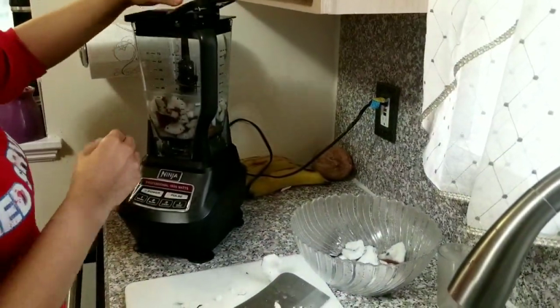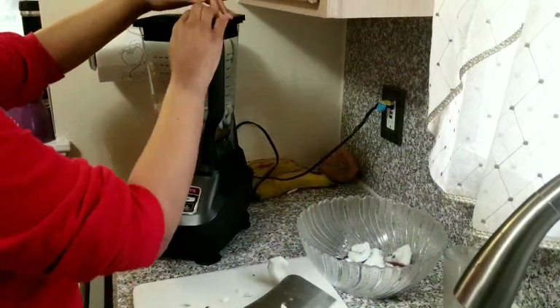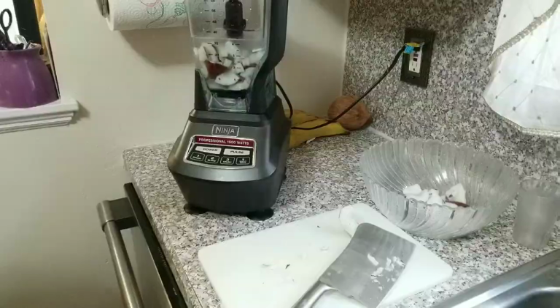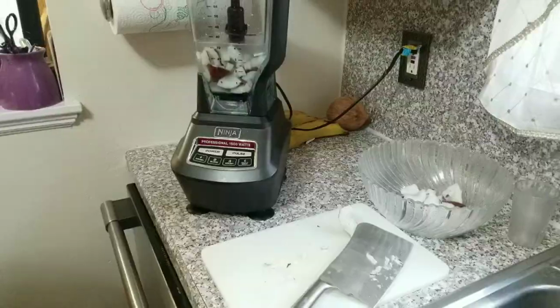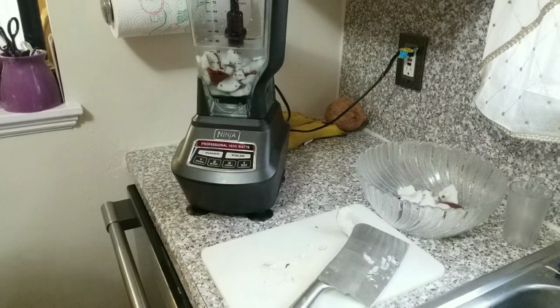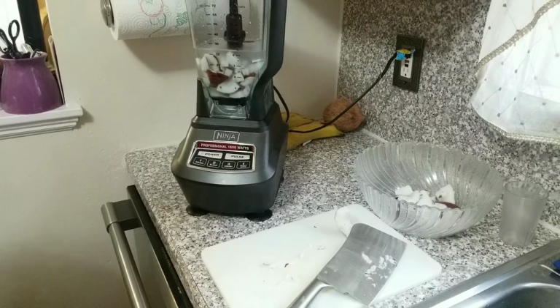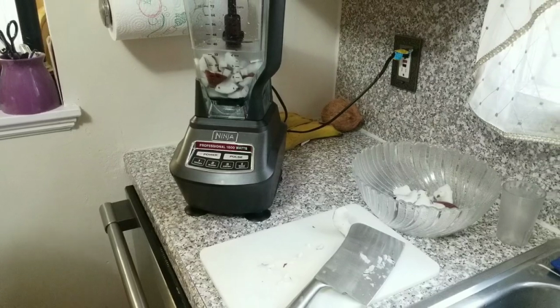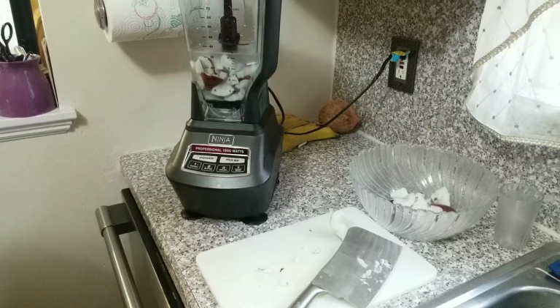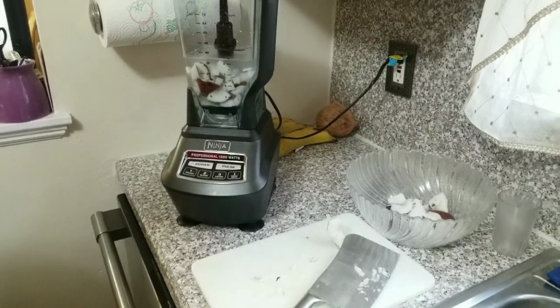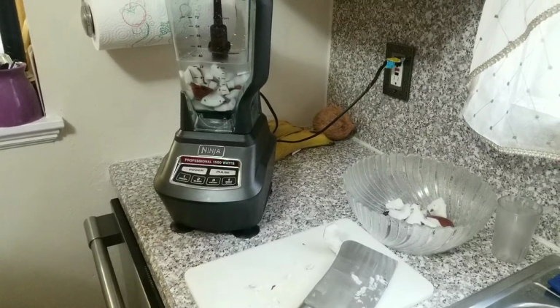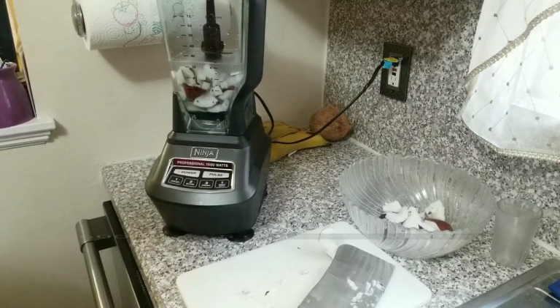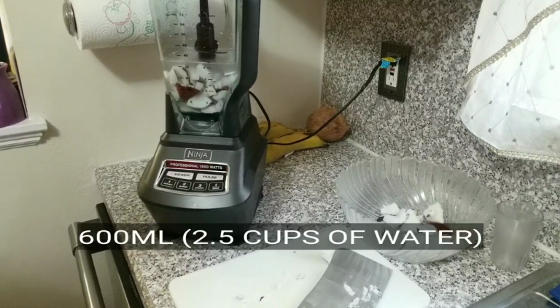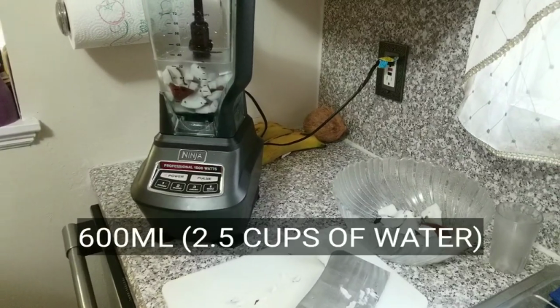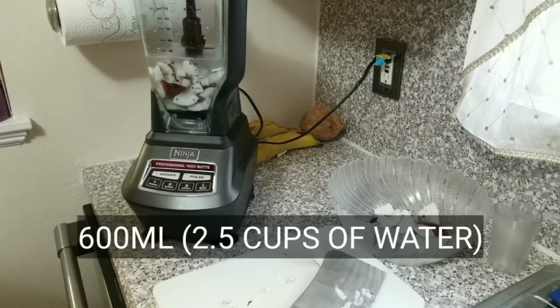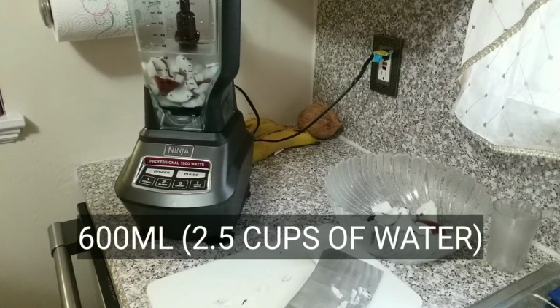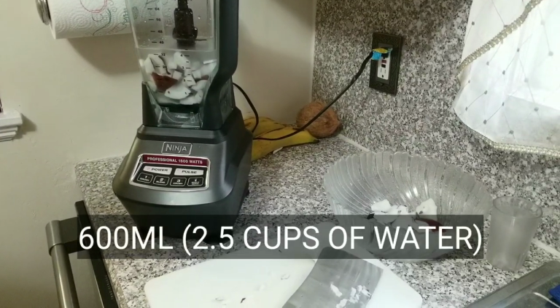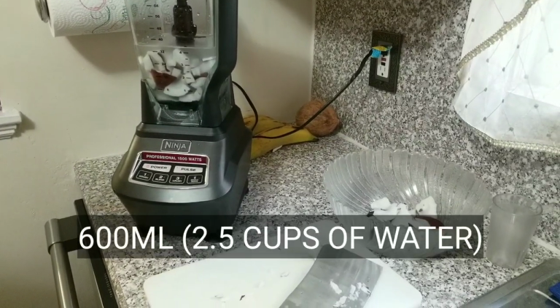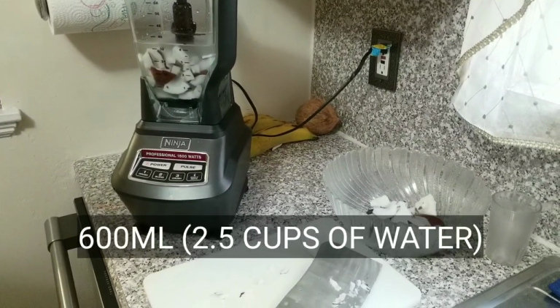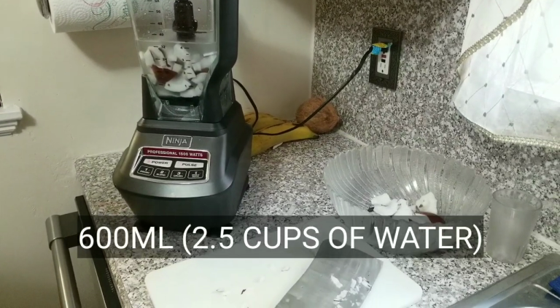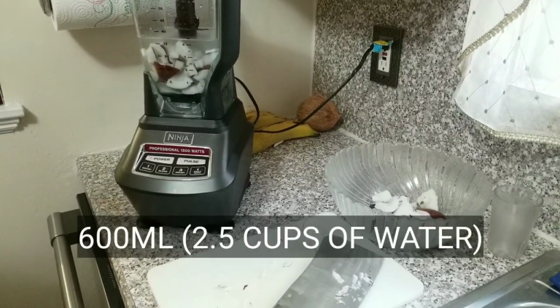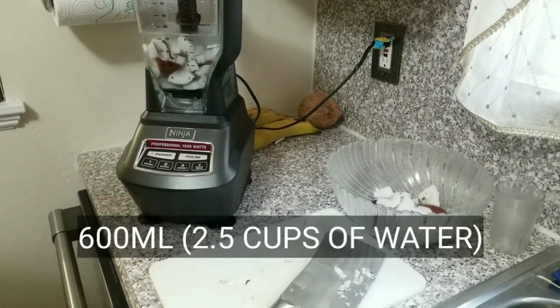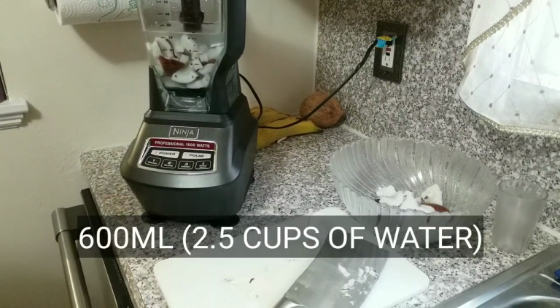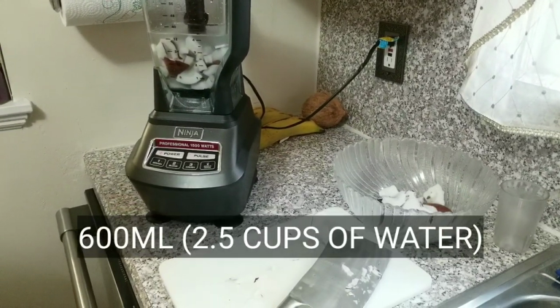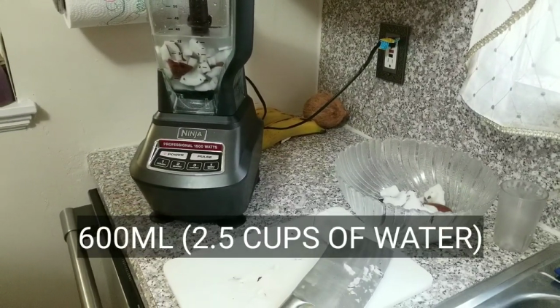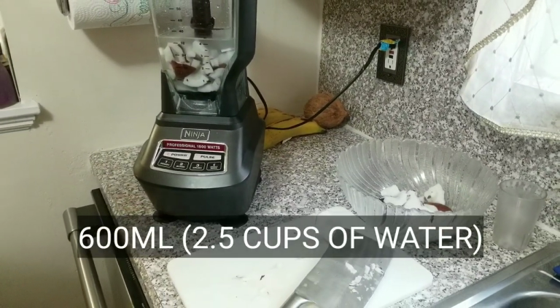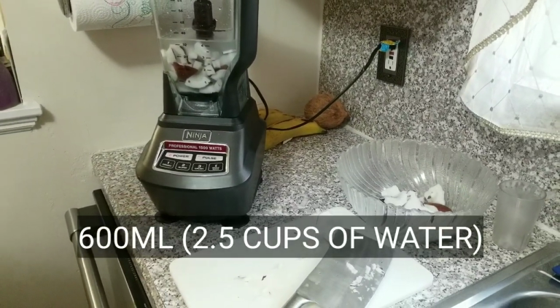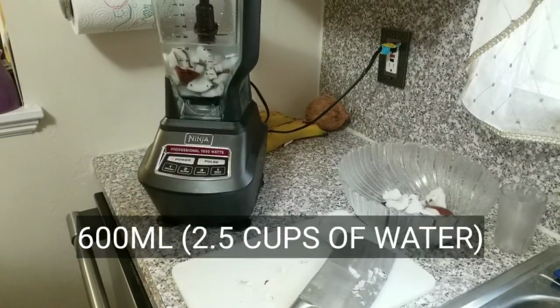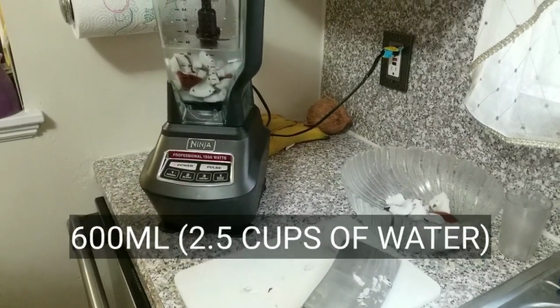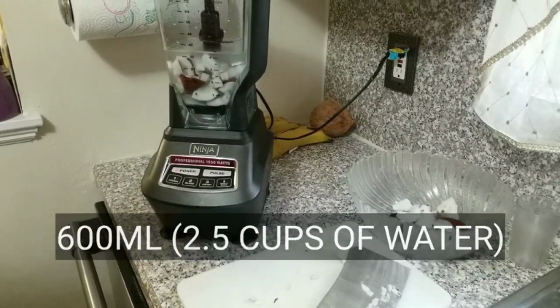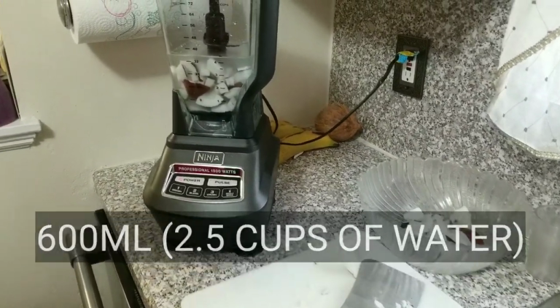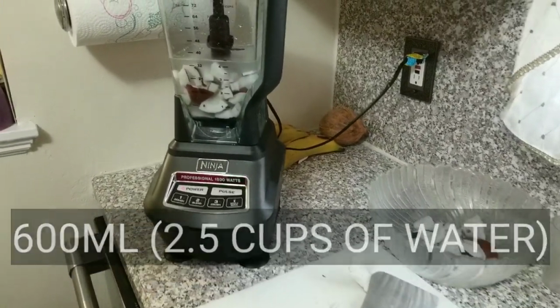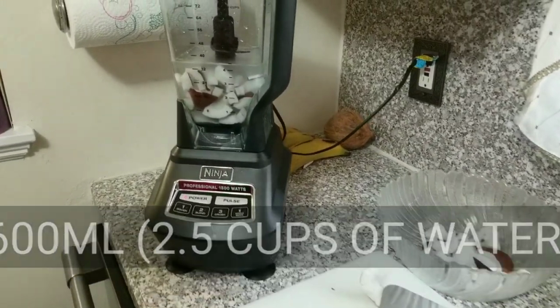After adding 600 ml of water, we're going to start our first blending process.